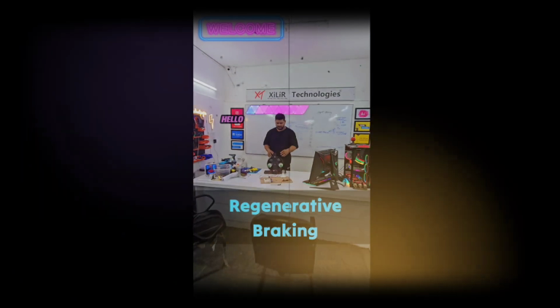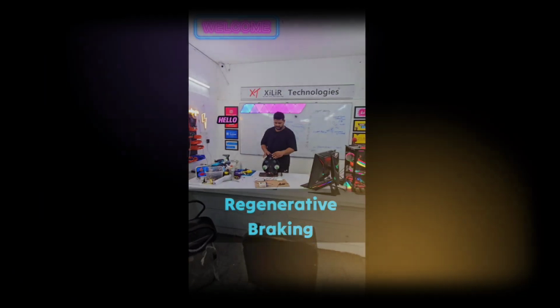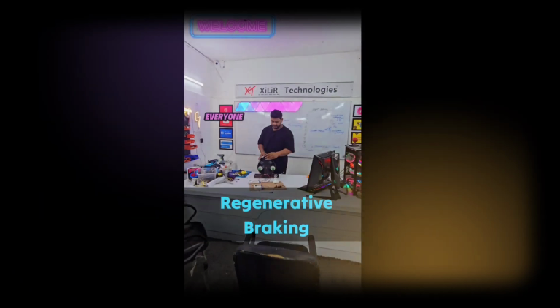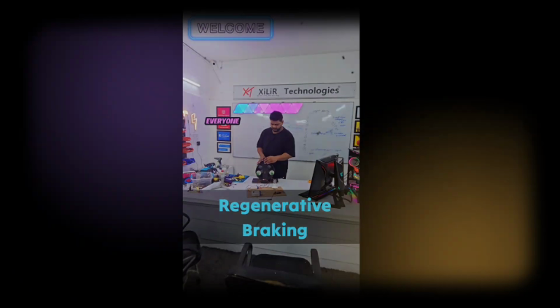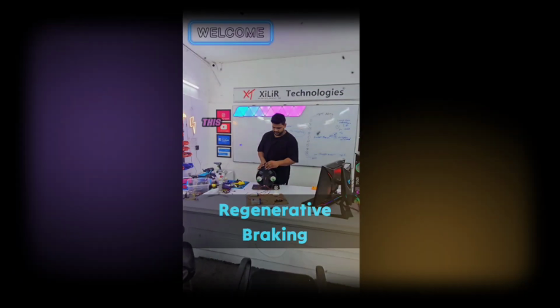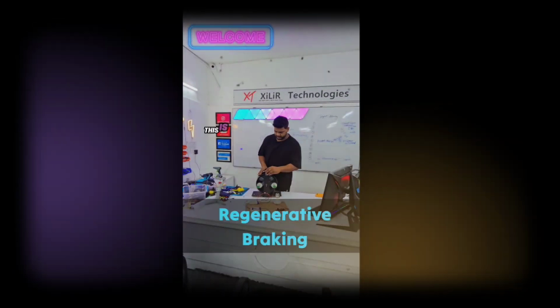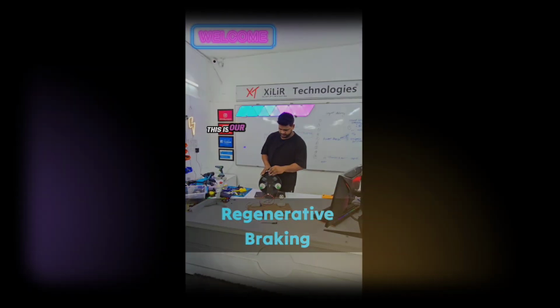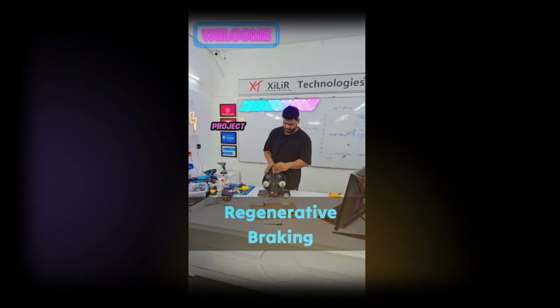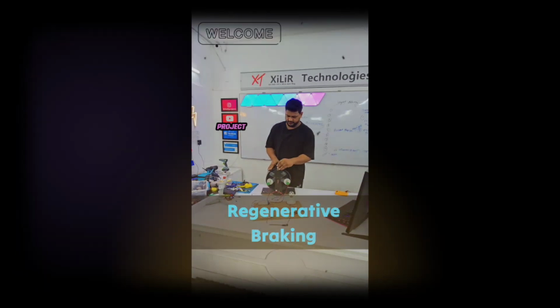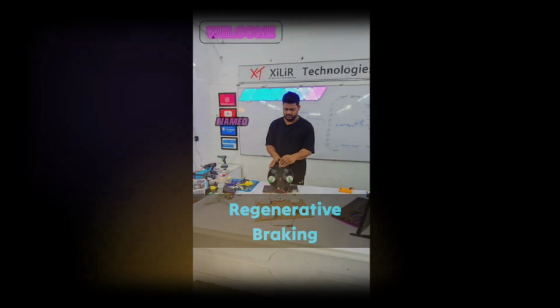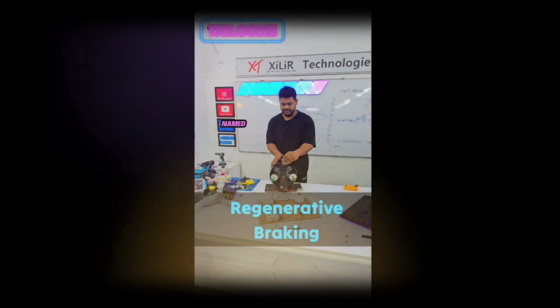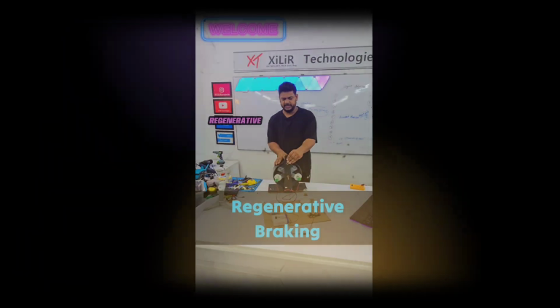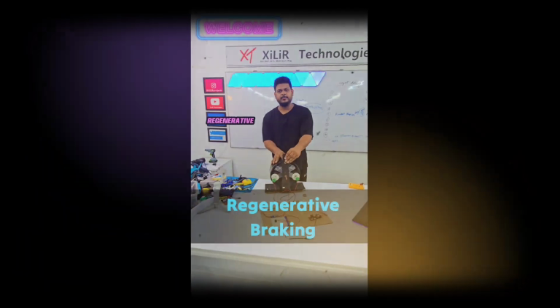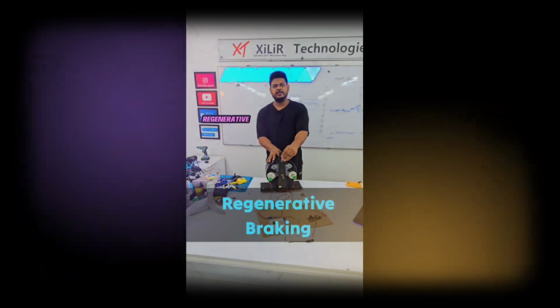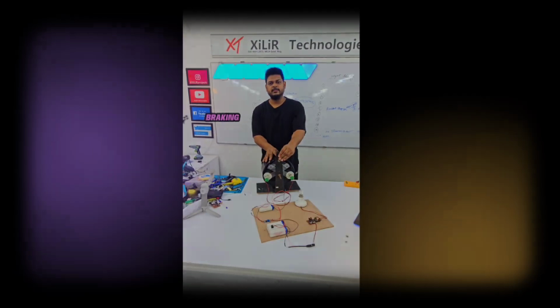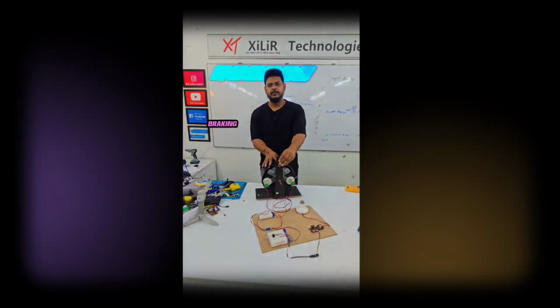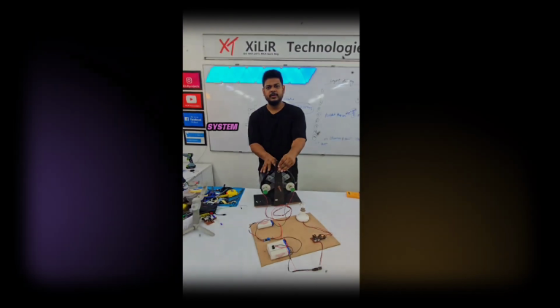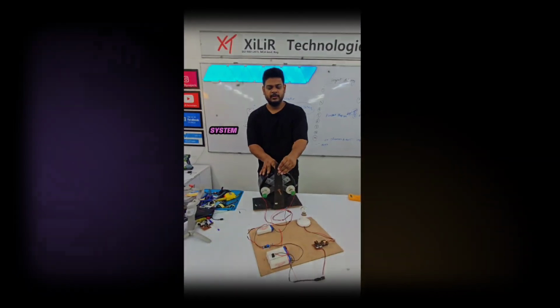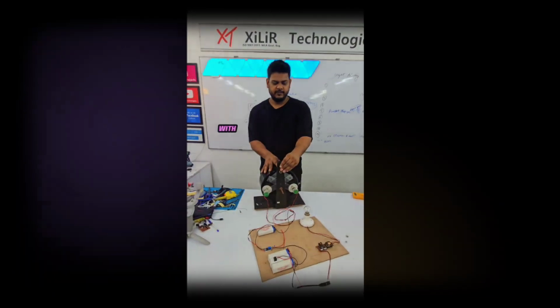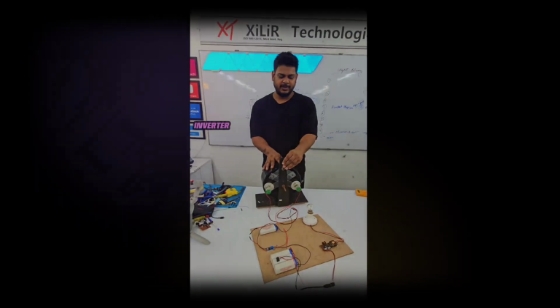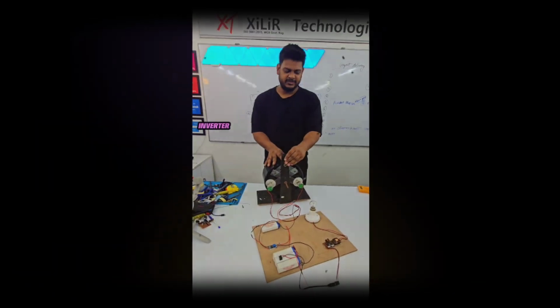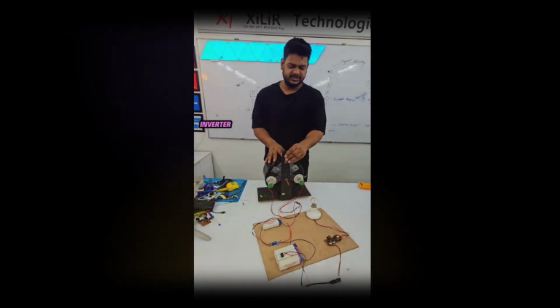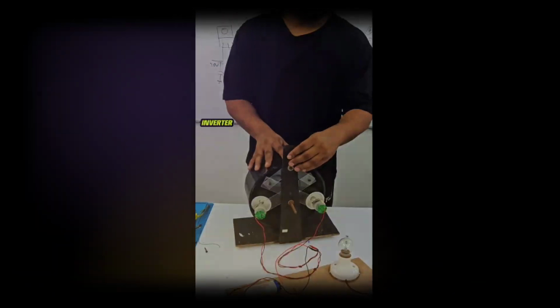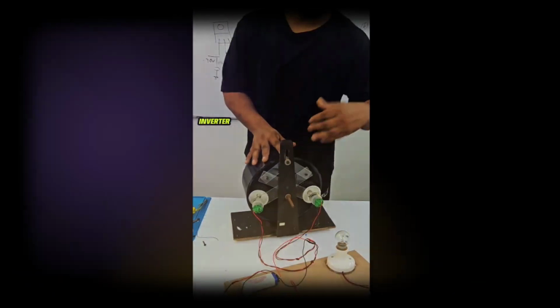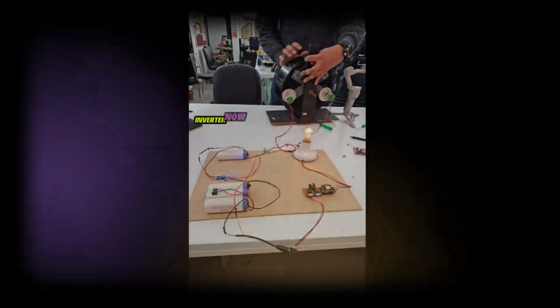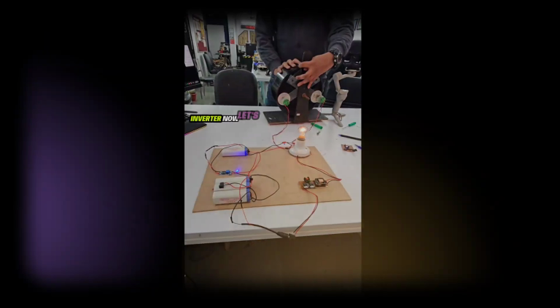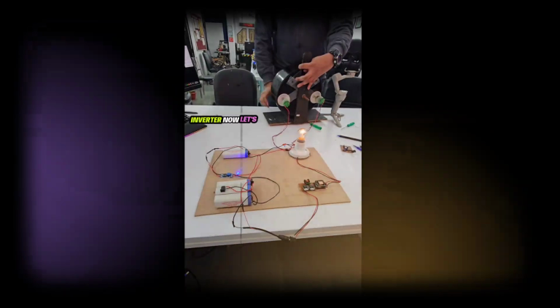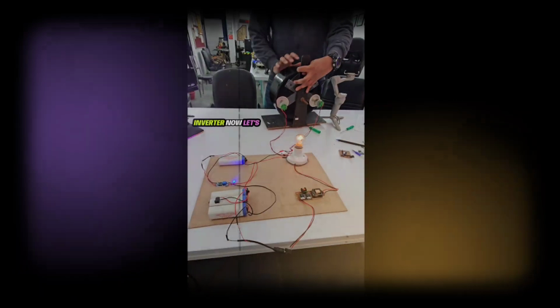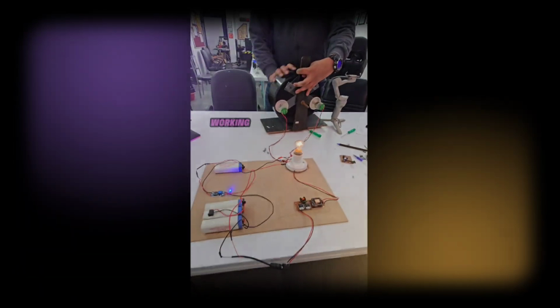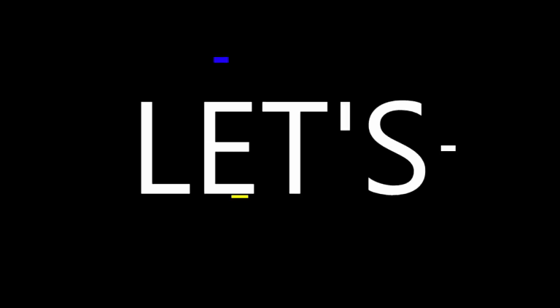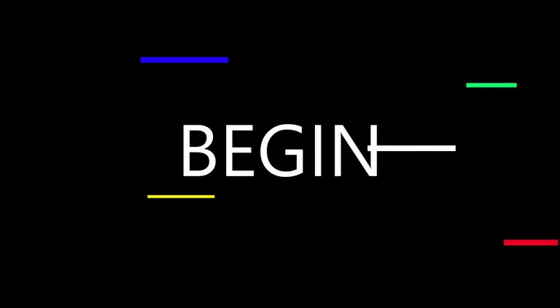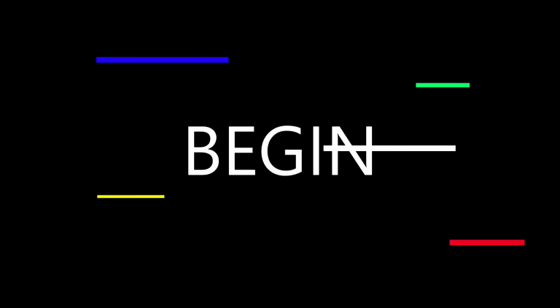Hello everyone, this is our project named regenerative braking system with inverter. Now let's see what we will do.